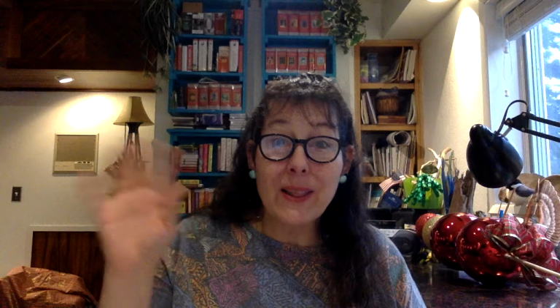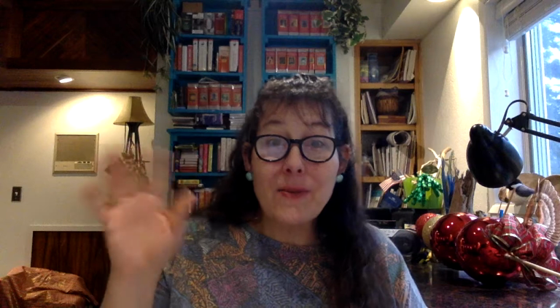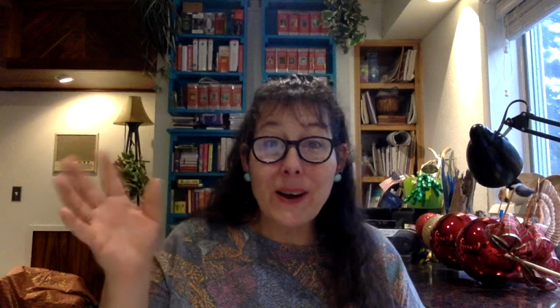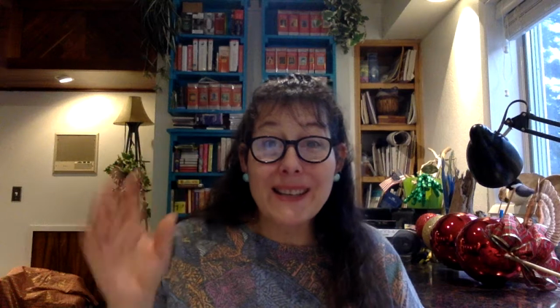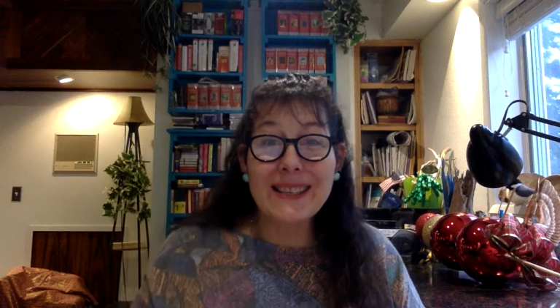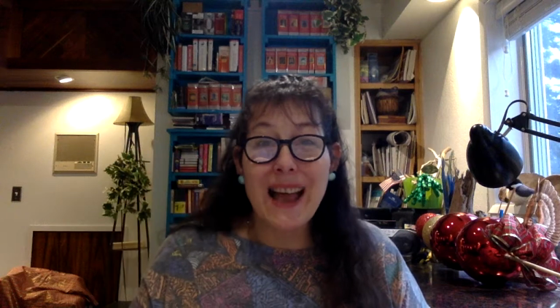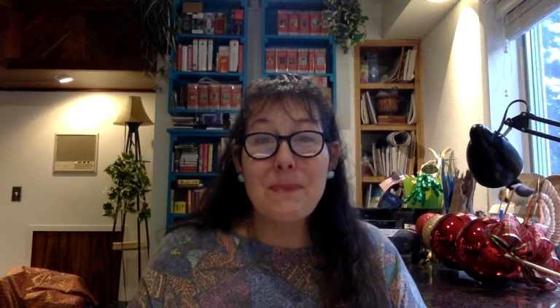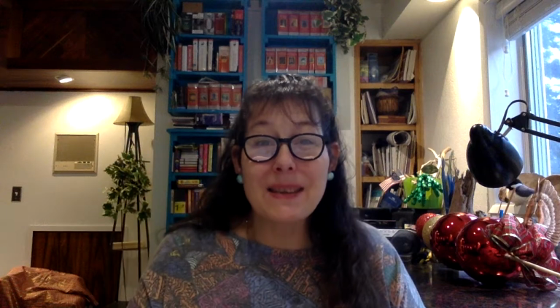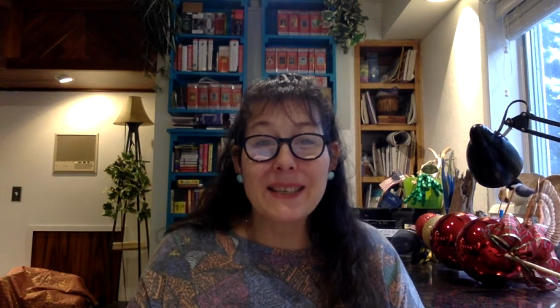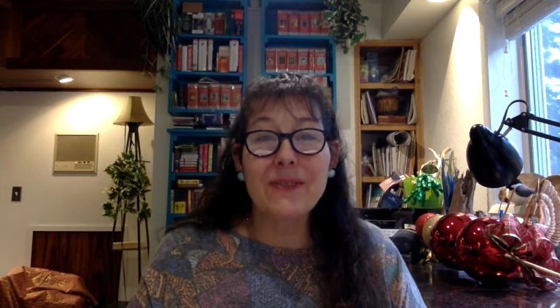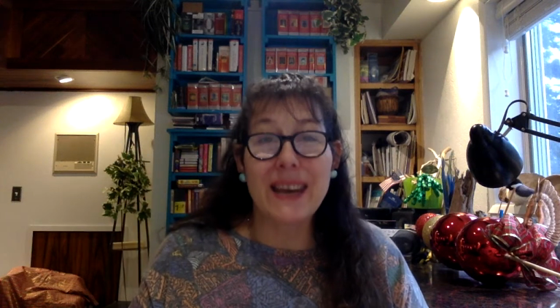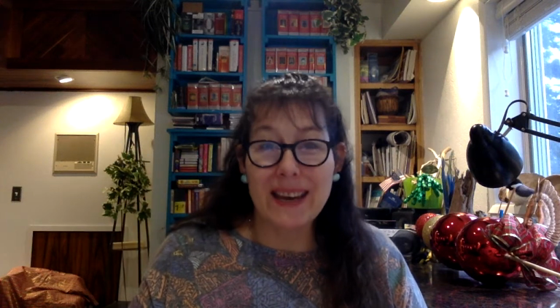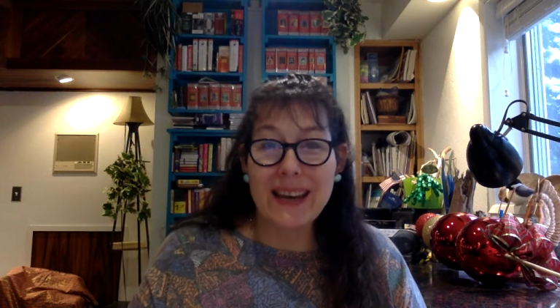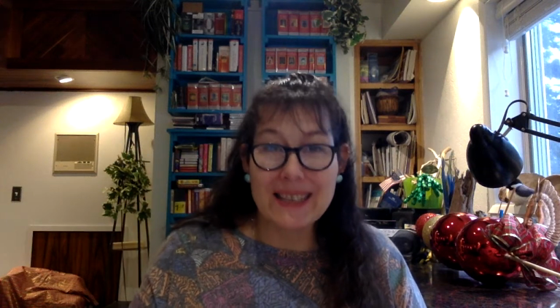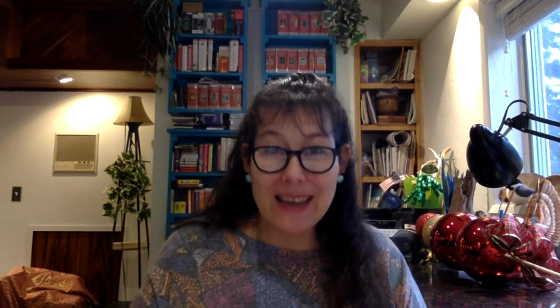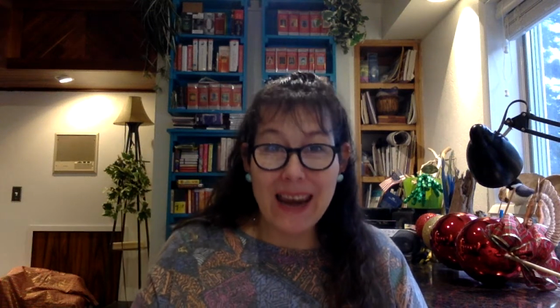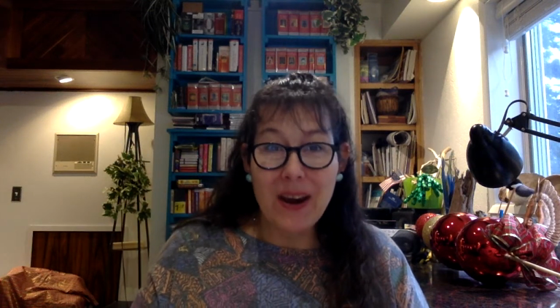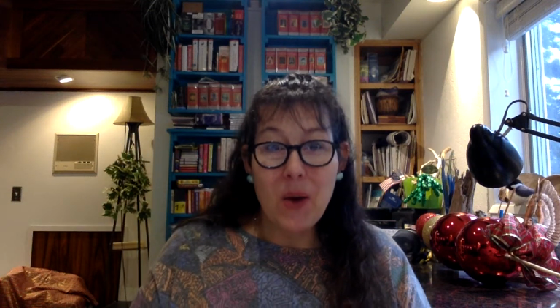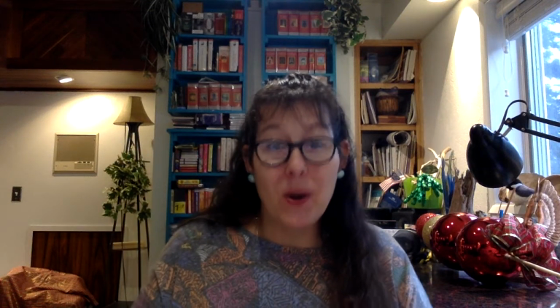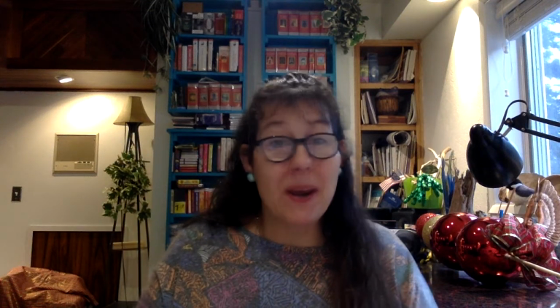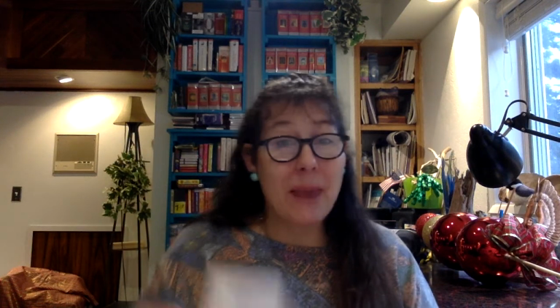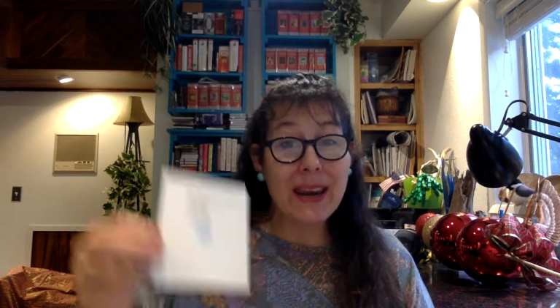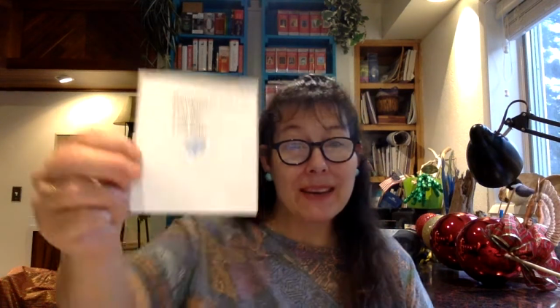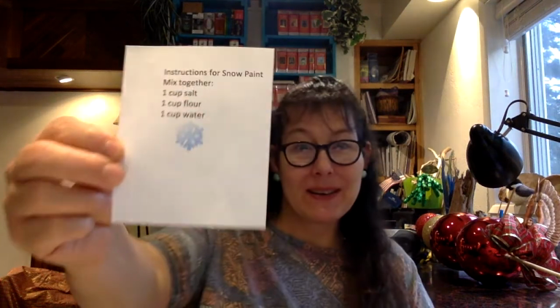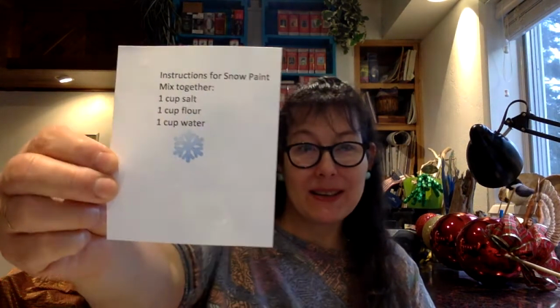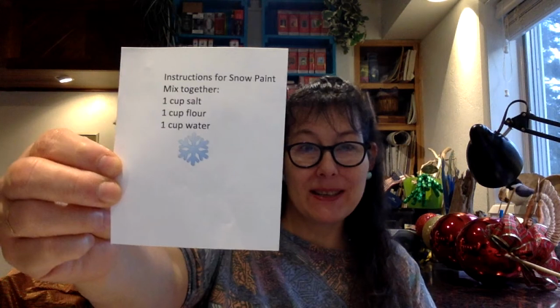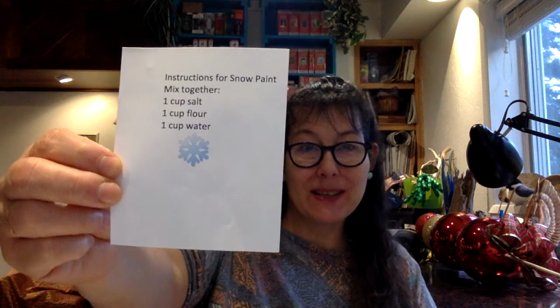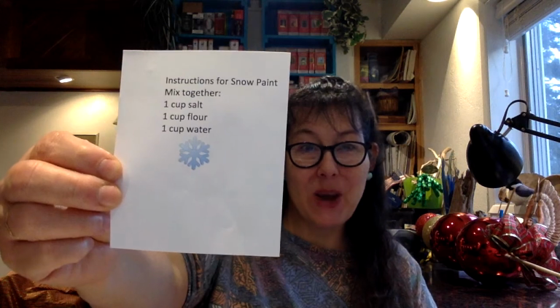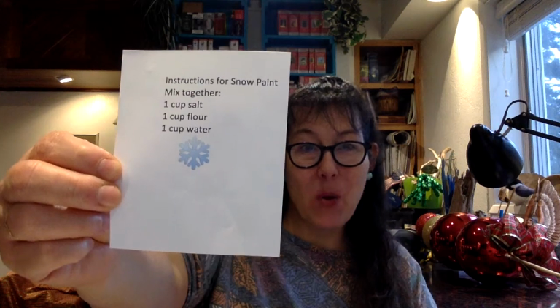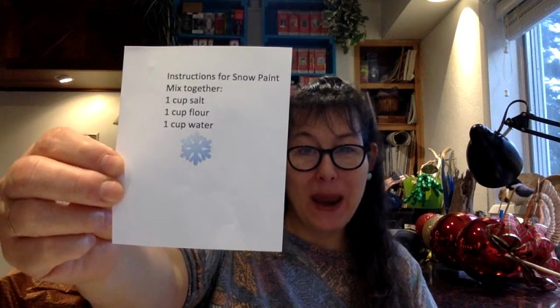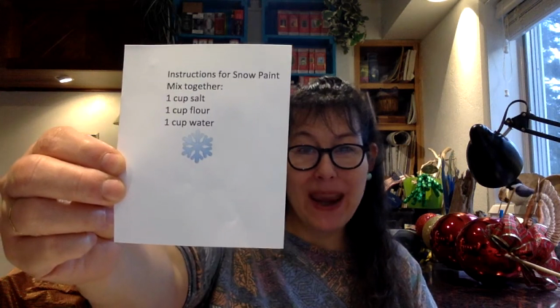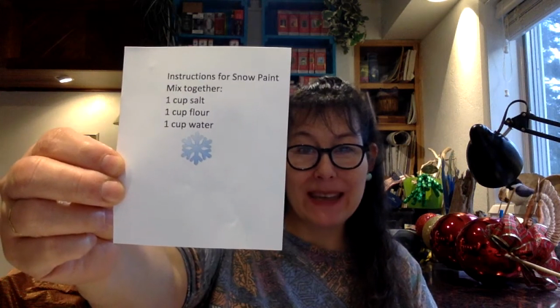Hello friends, I'm Miss Tiffany and today we're gonna make snow paint.